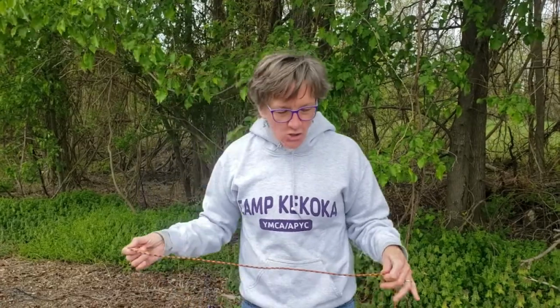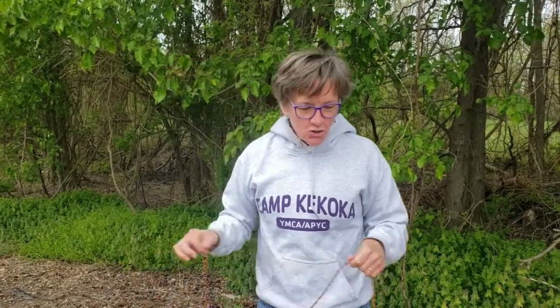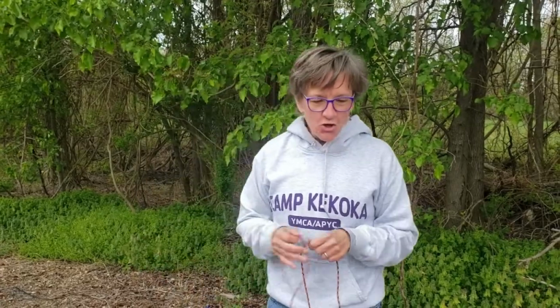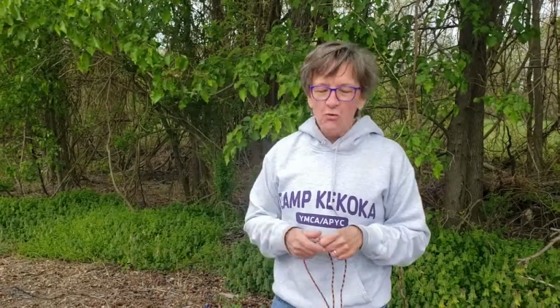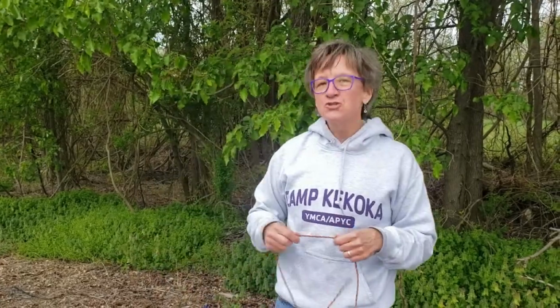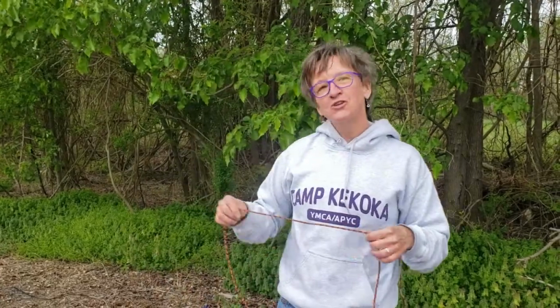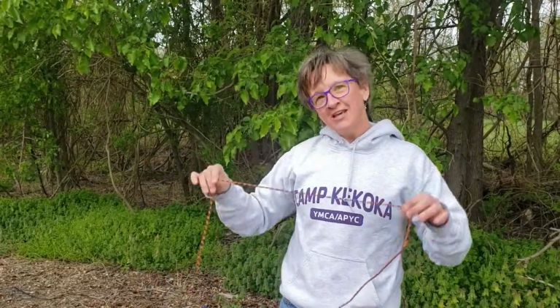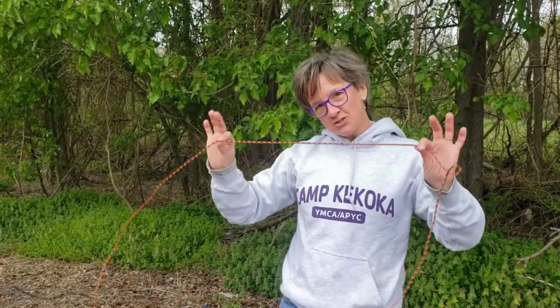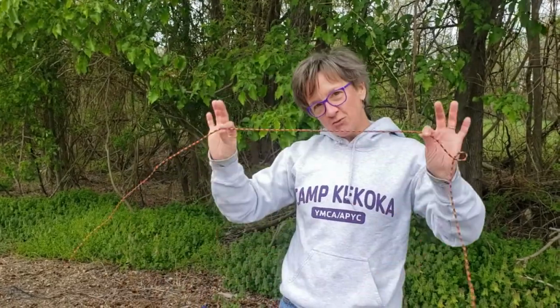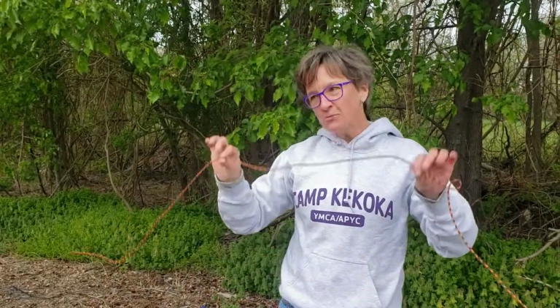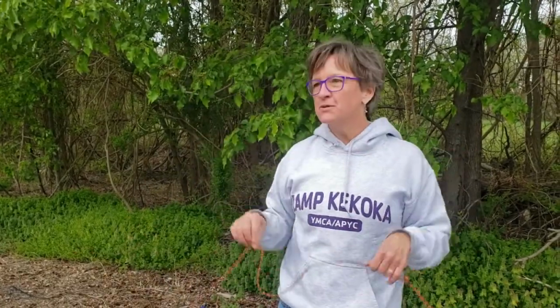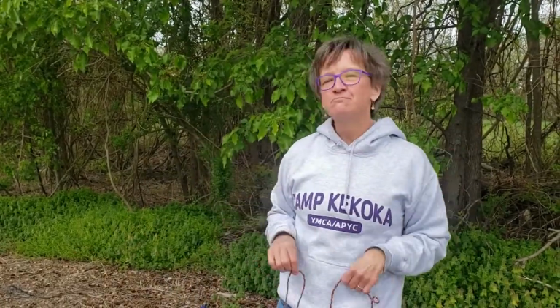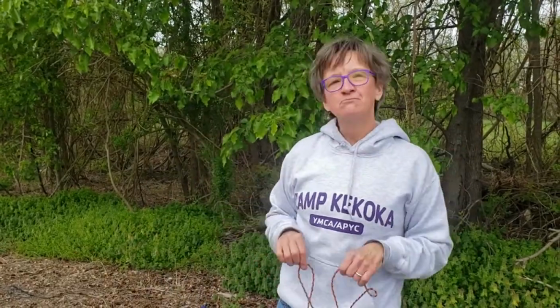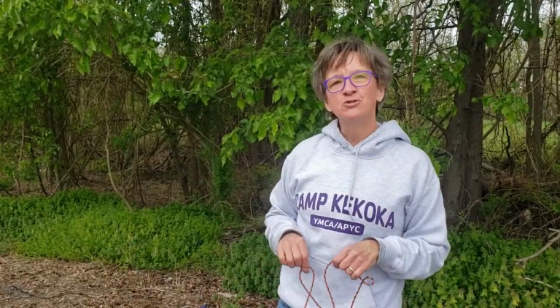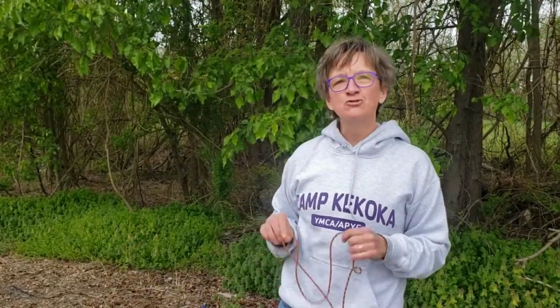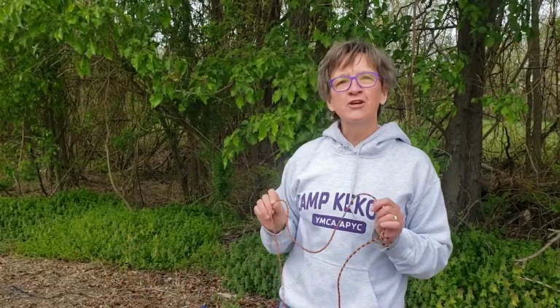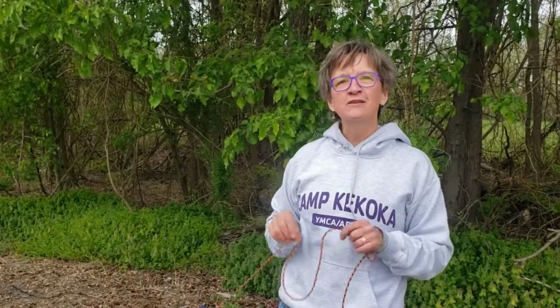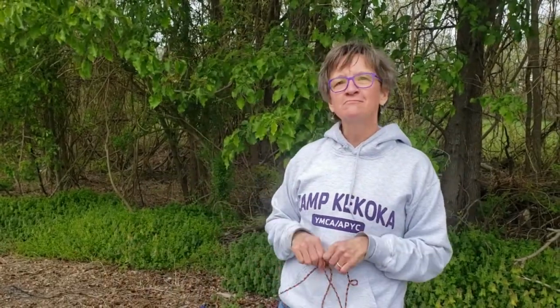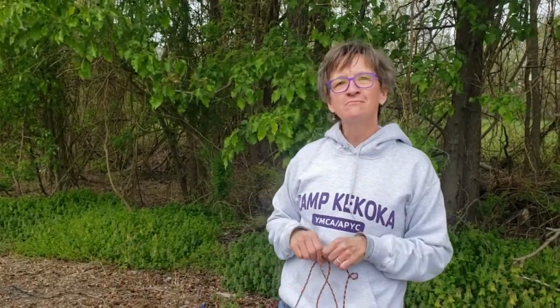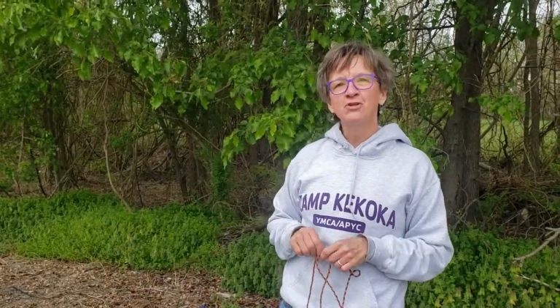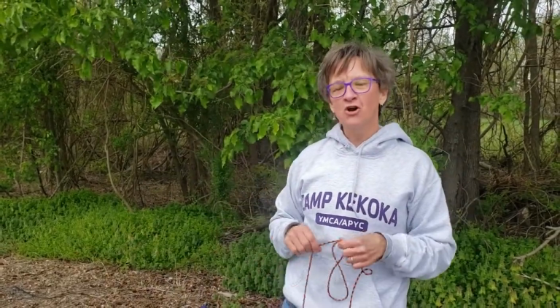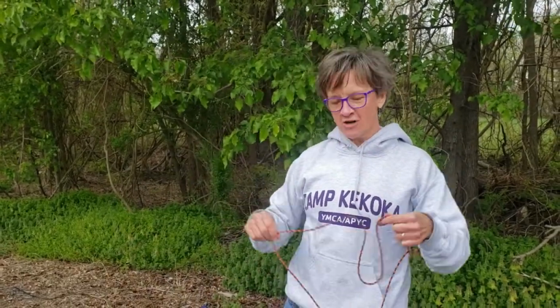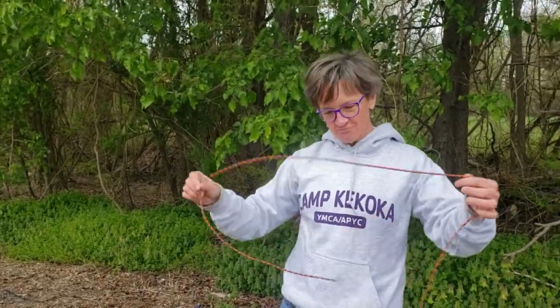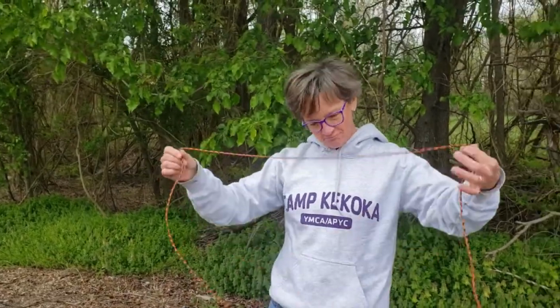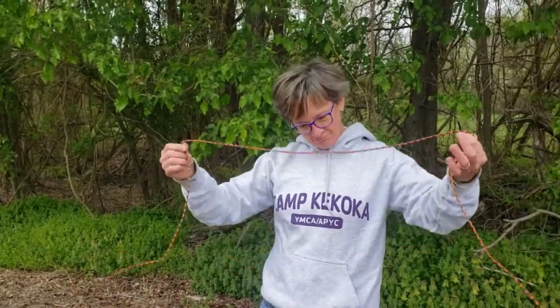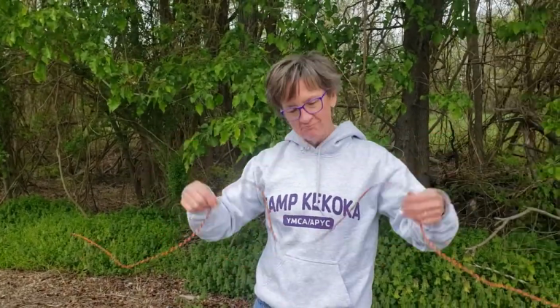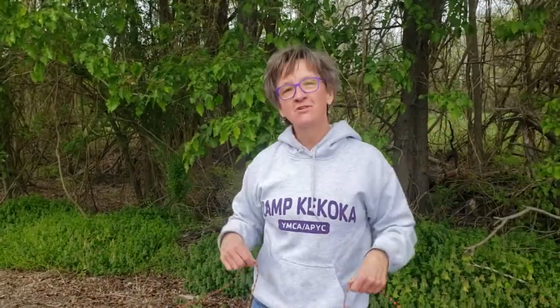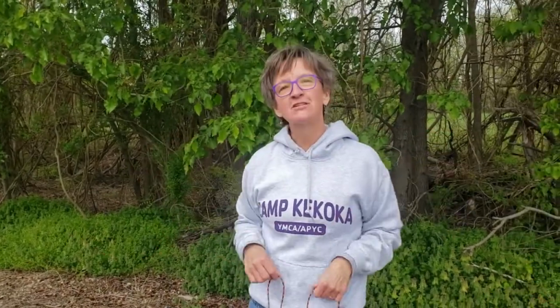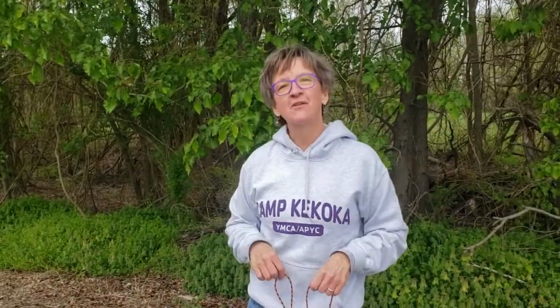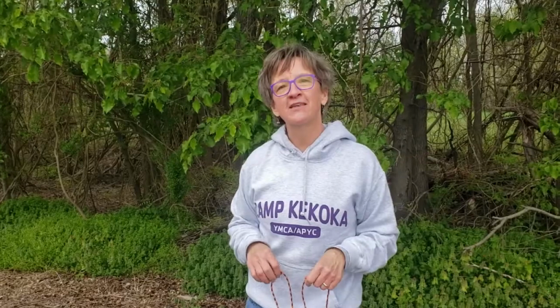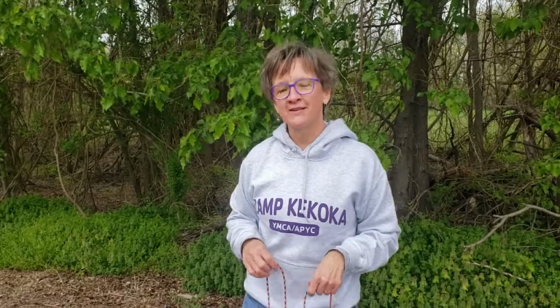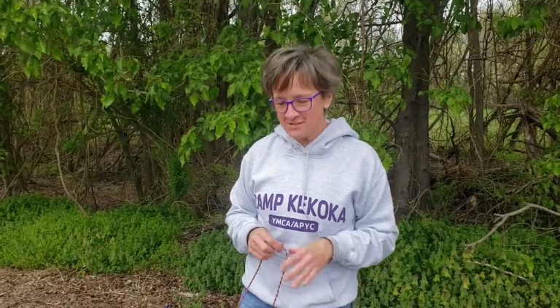So what you'll need is a rope, shoestring, yarn — something like this.